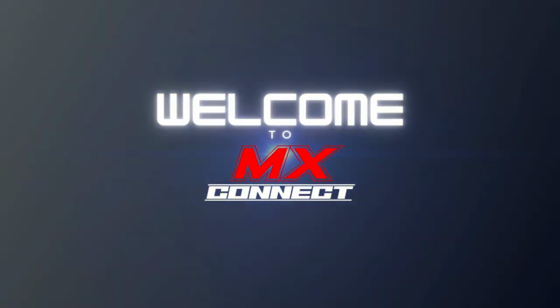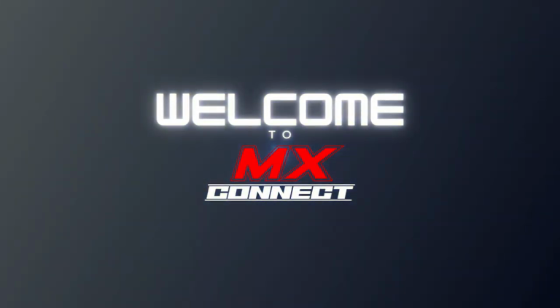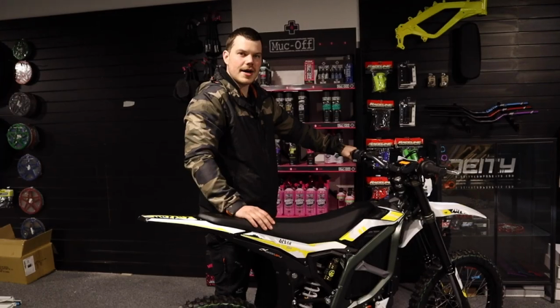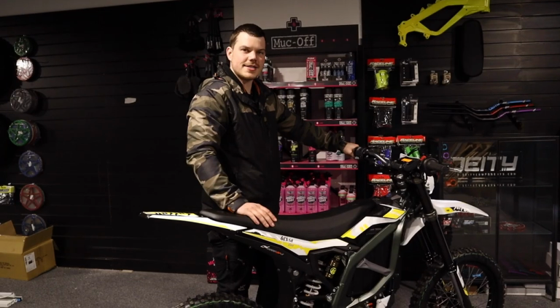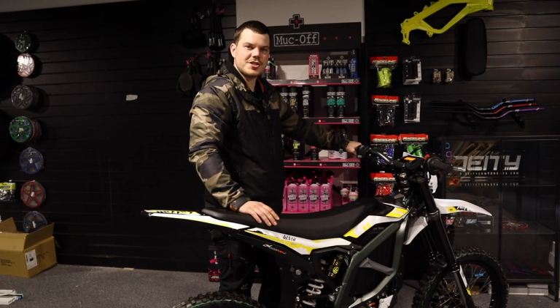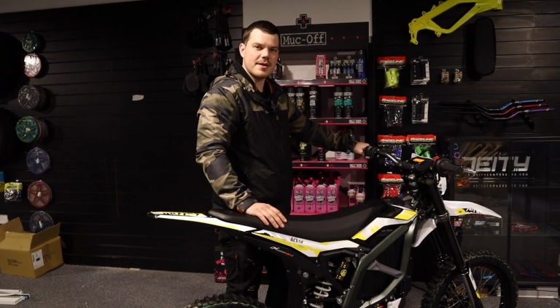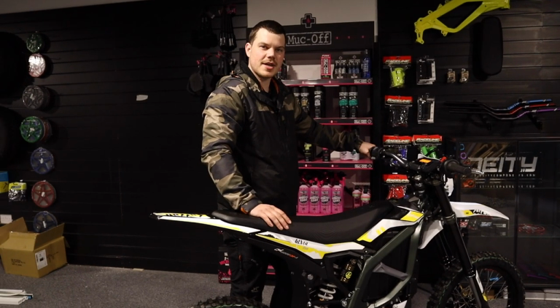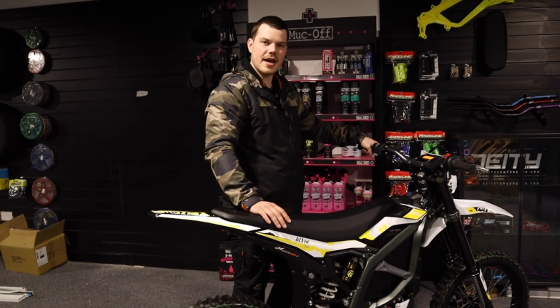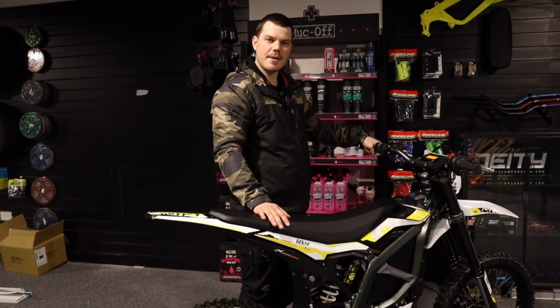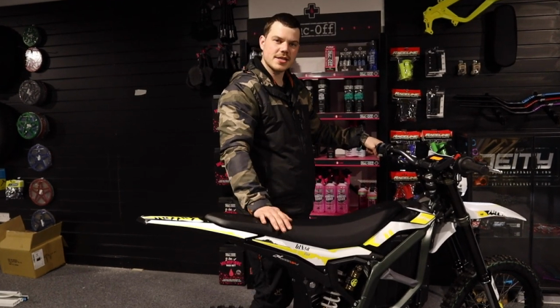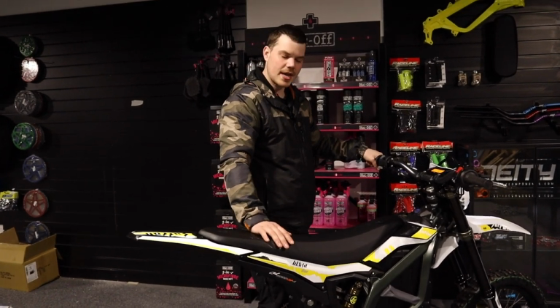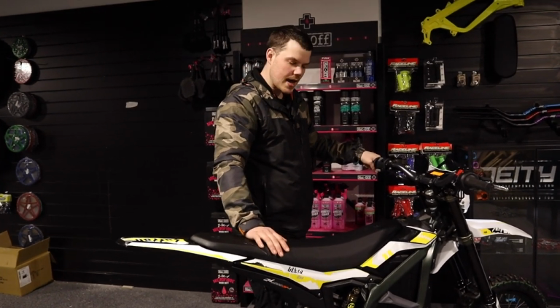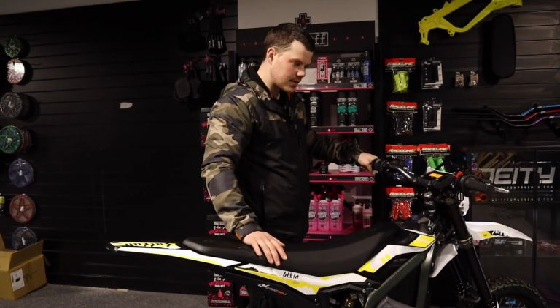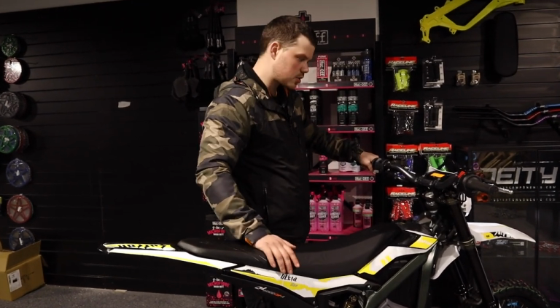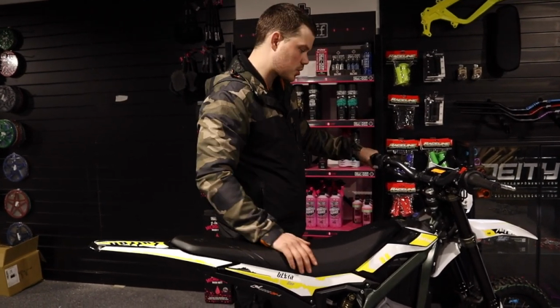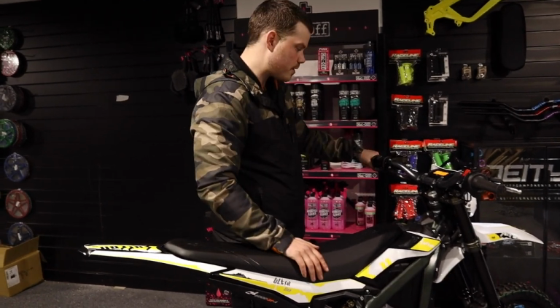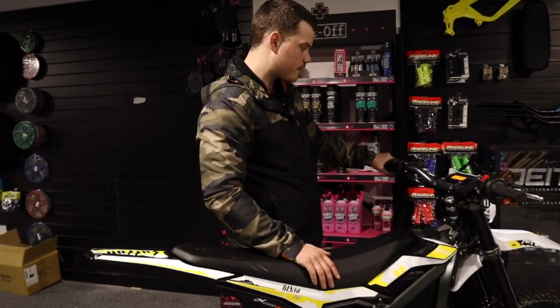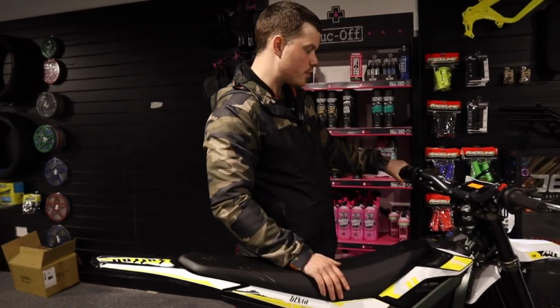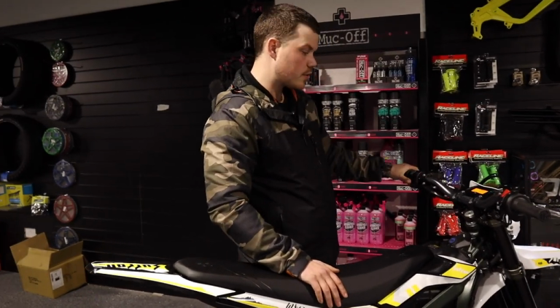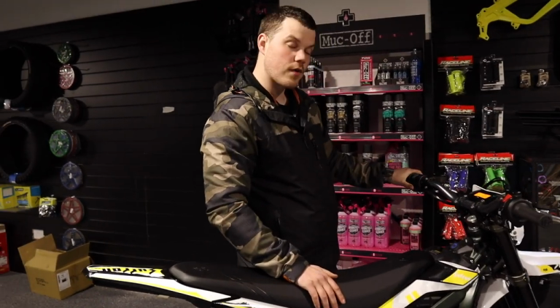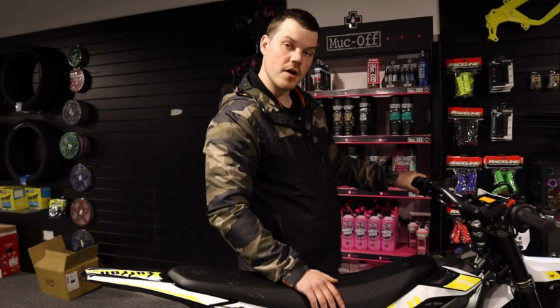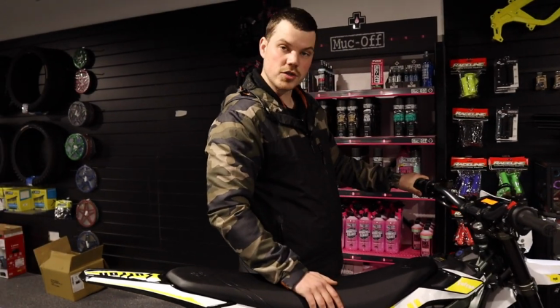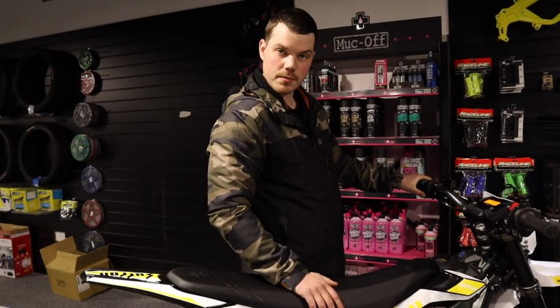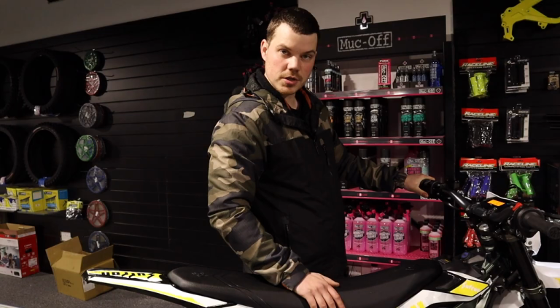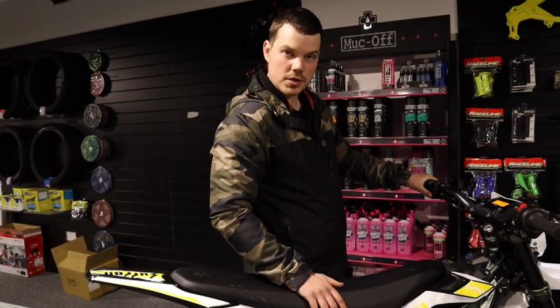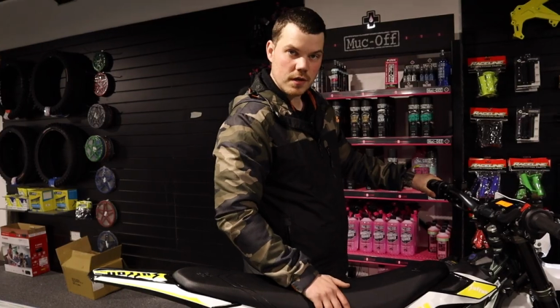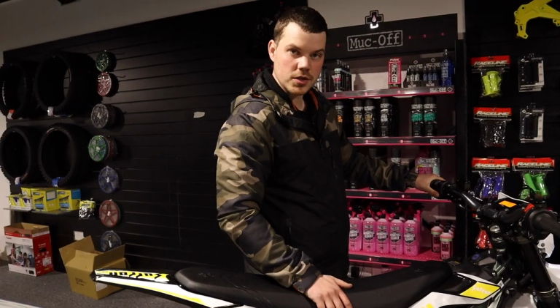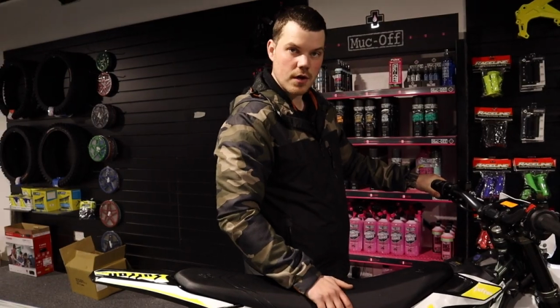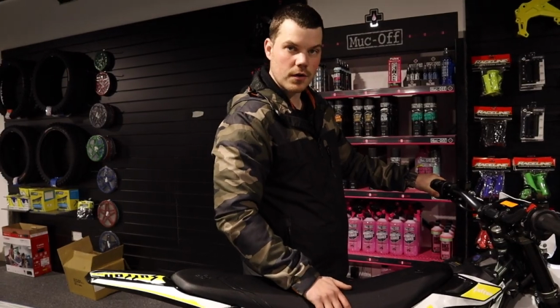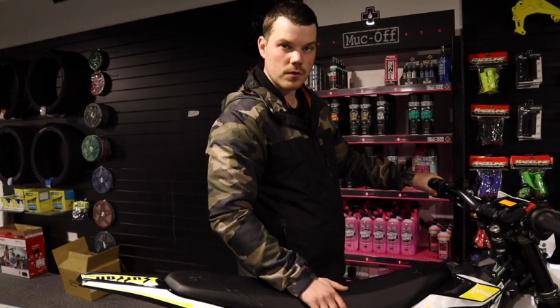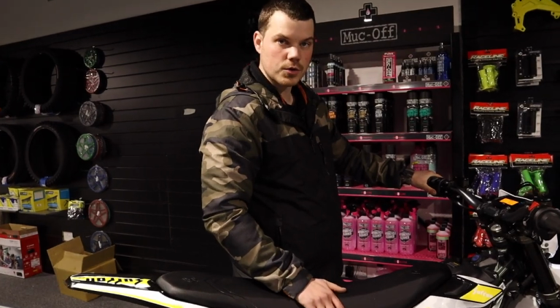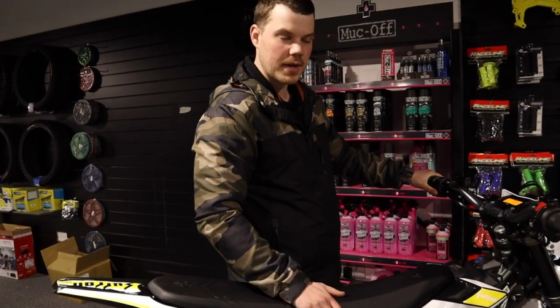Hi guys, it's James Gain at MX Connect, just going through the reverse options on the Syrion Ultra B.